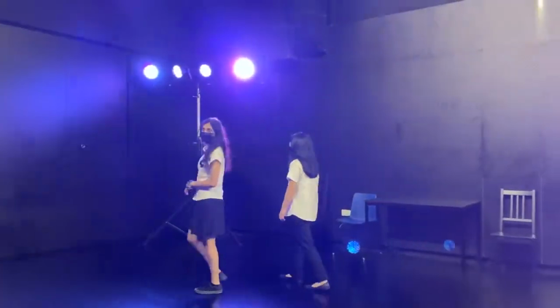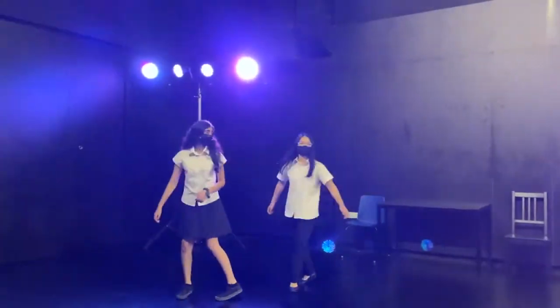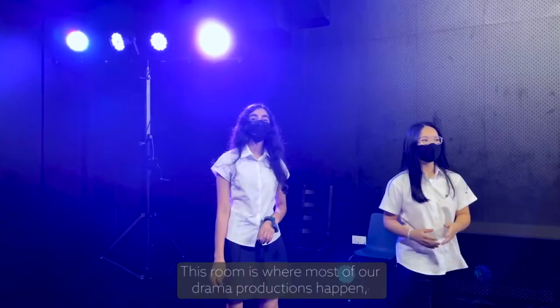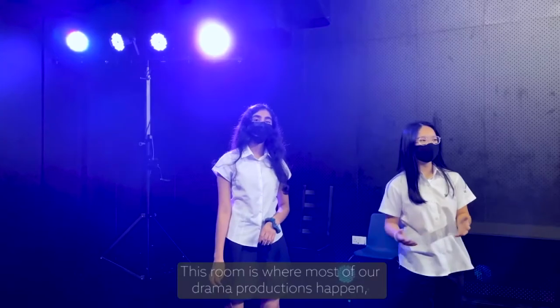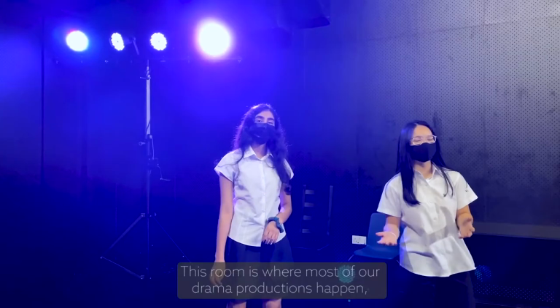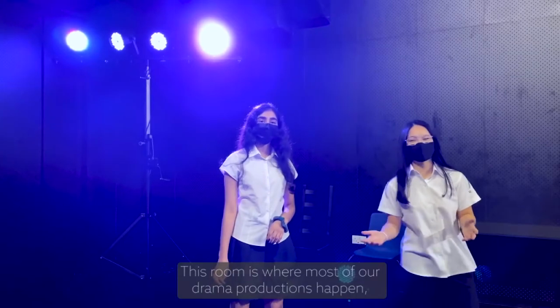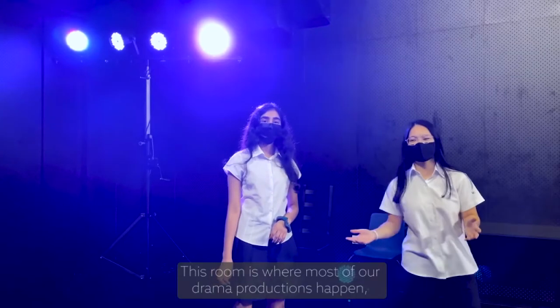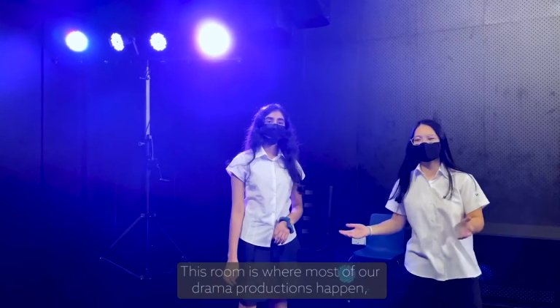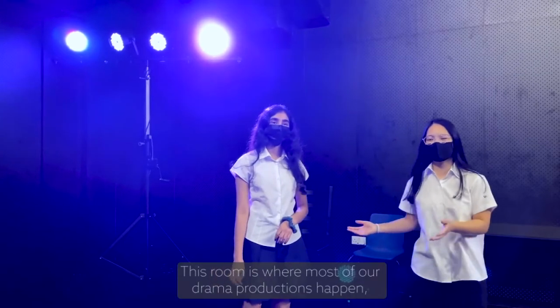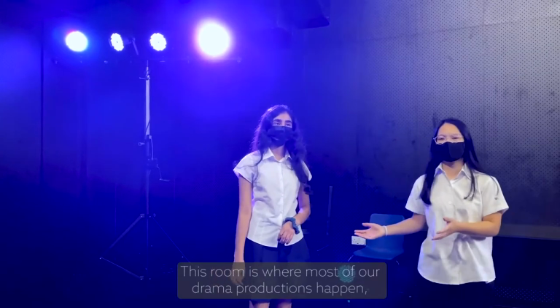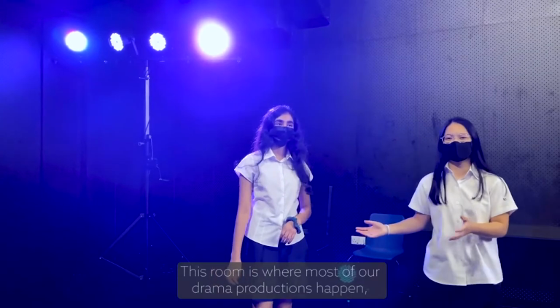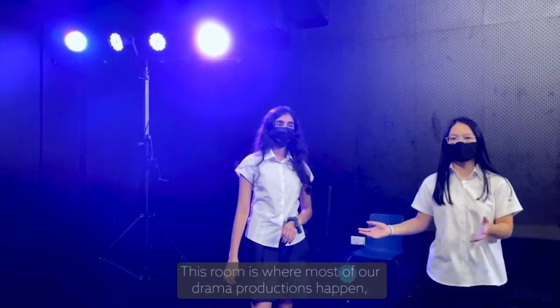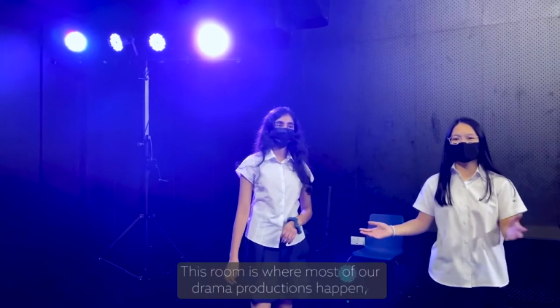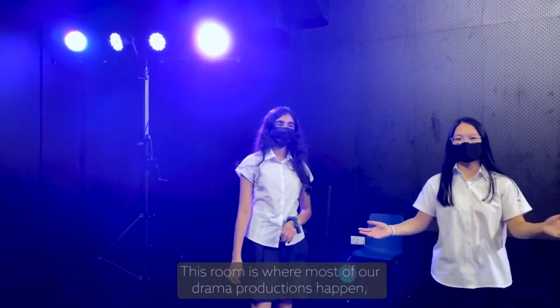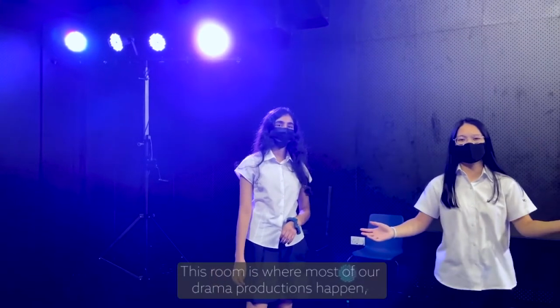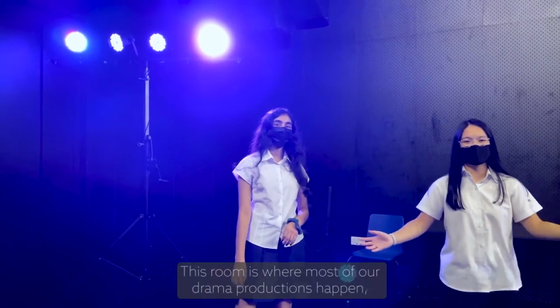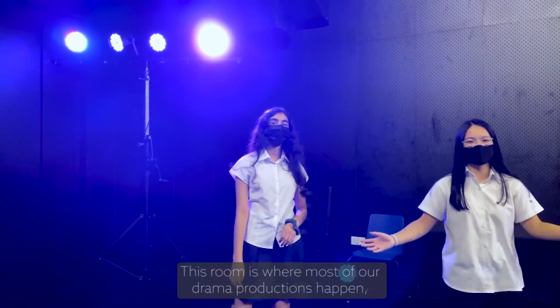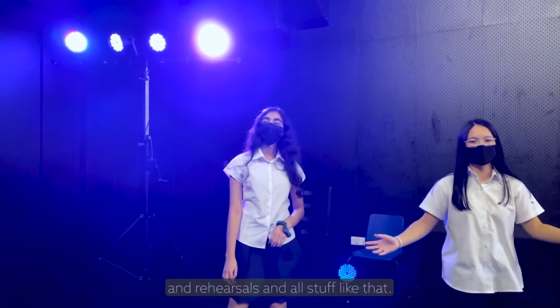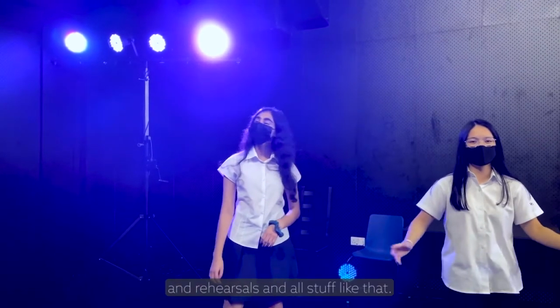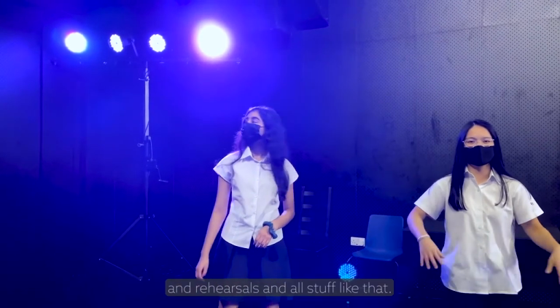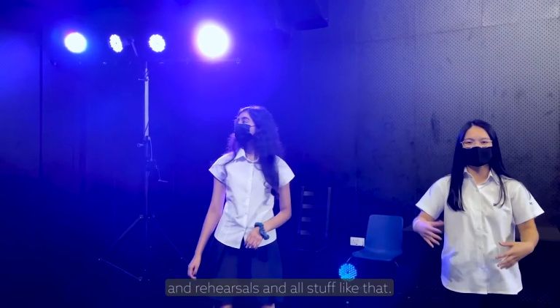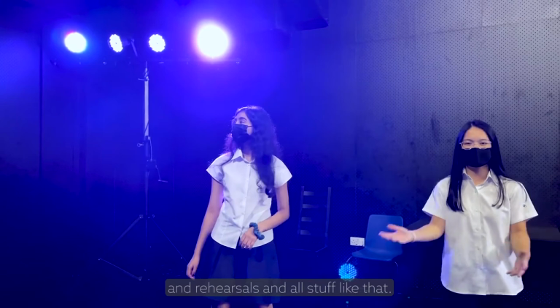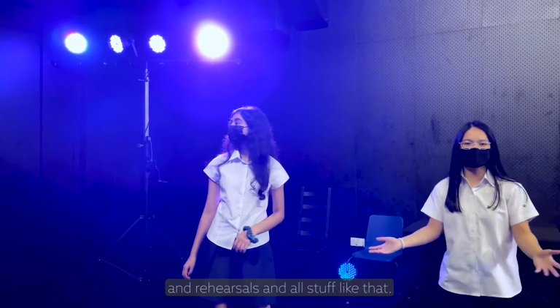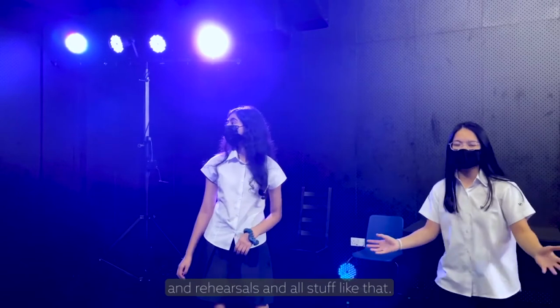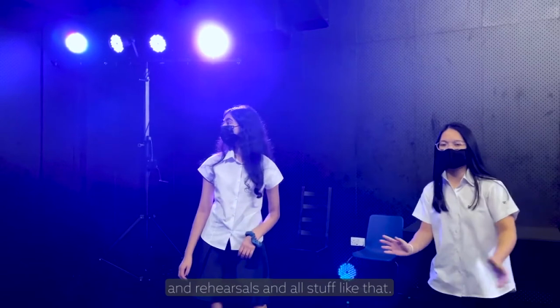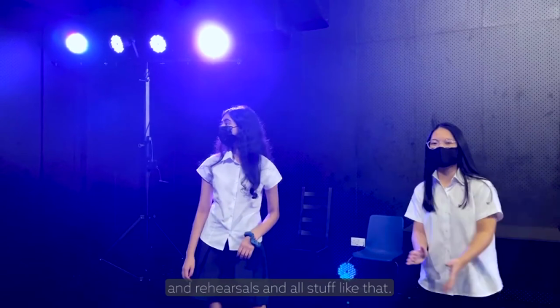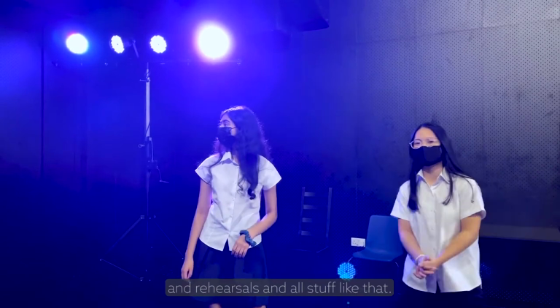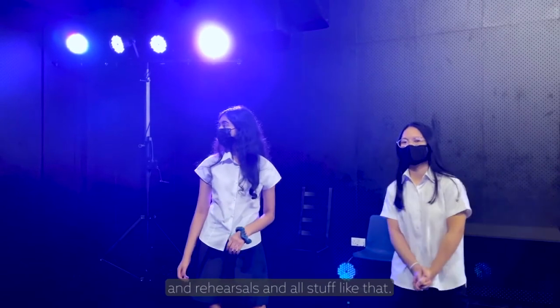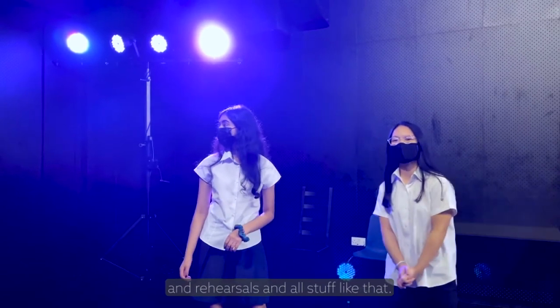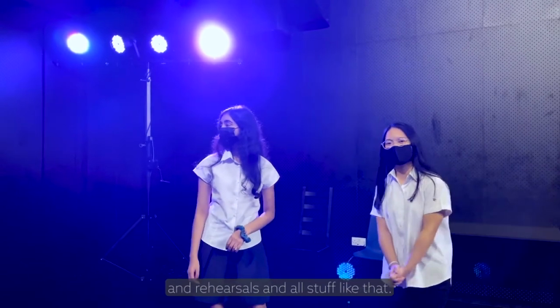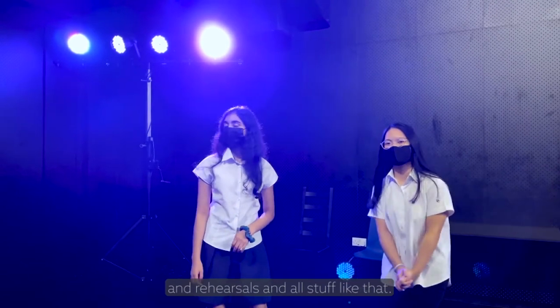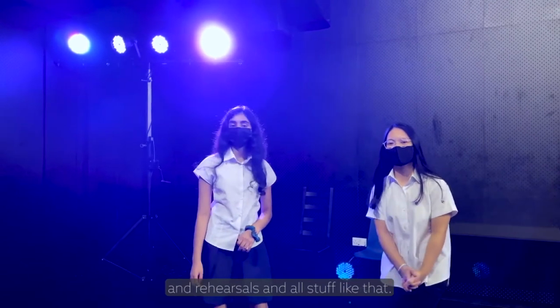This room is where most of our drama productions happen, and rehearsals and stuff like that.